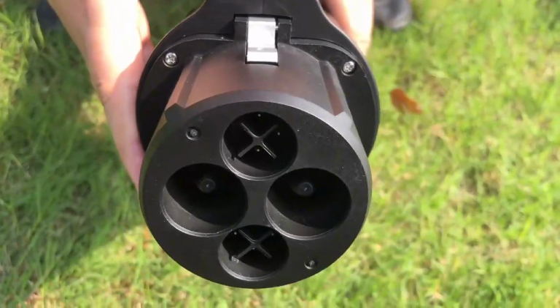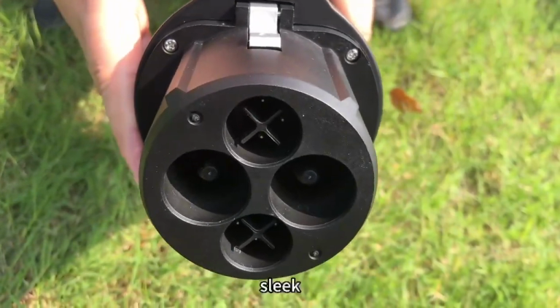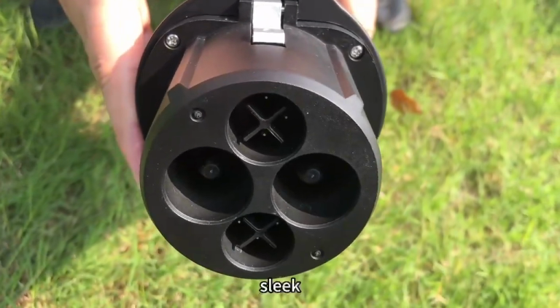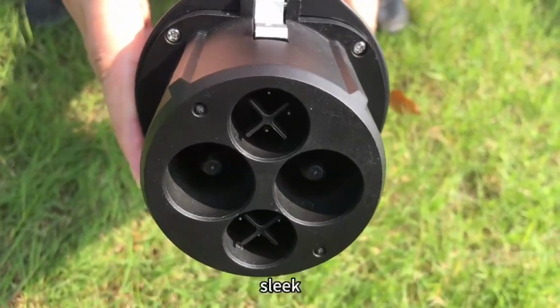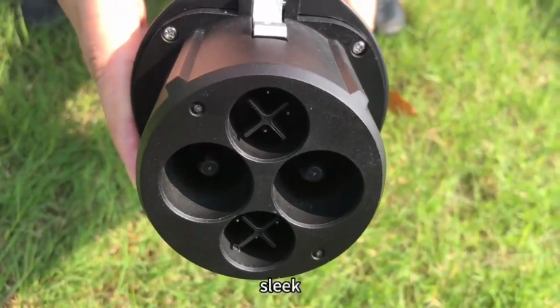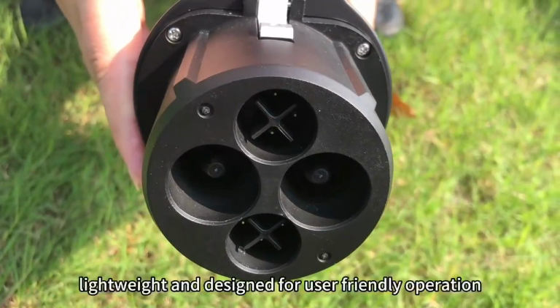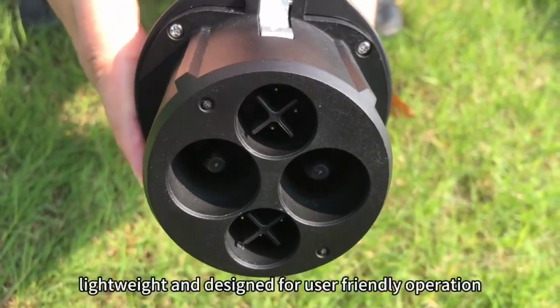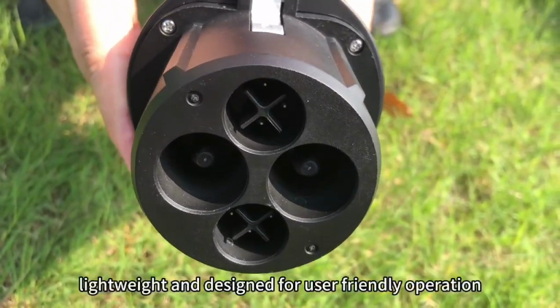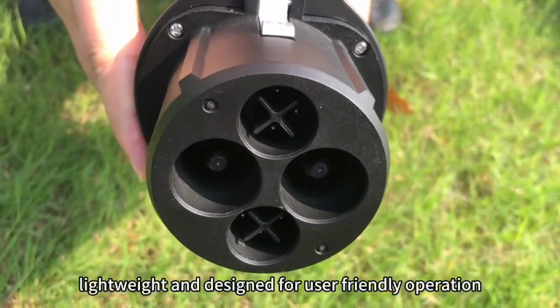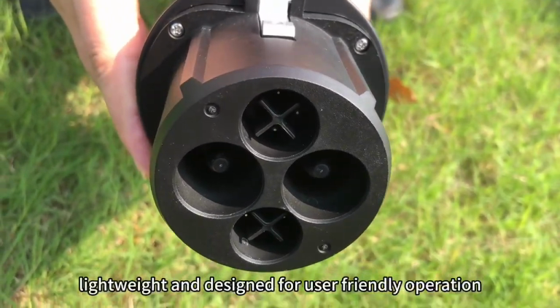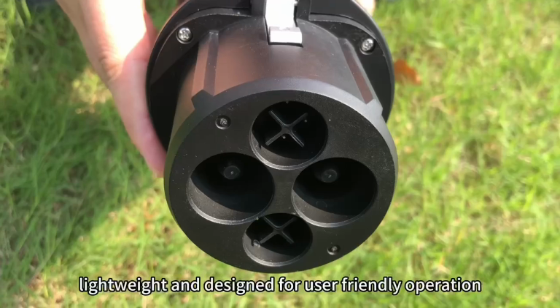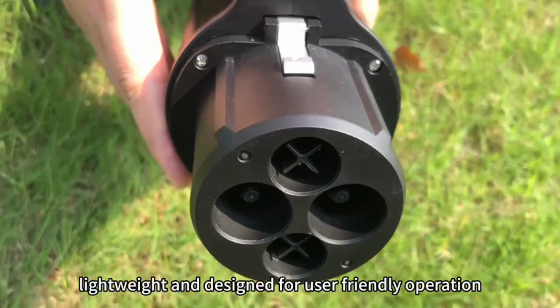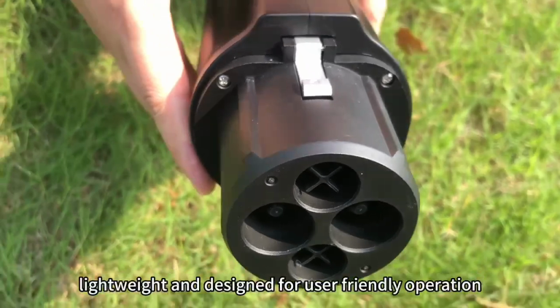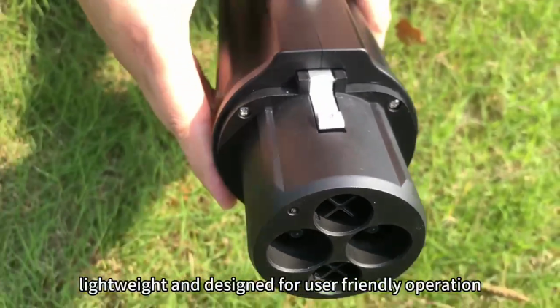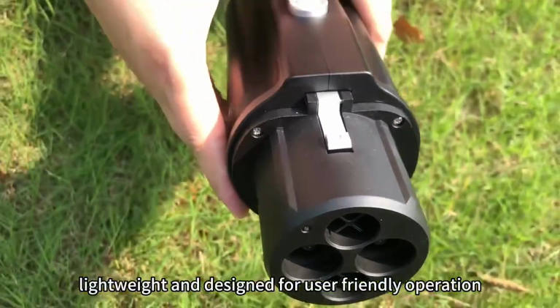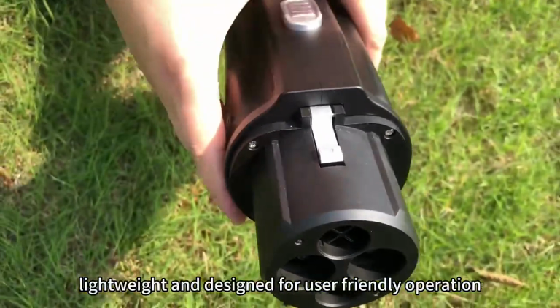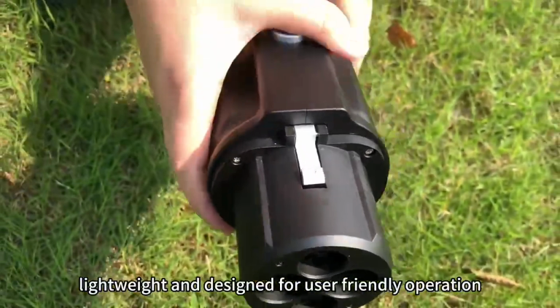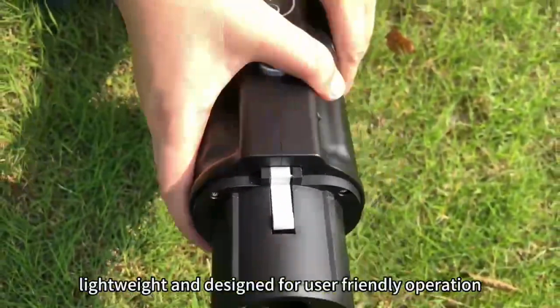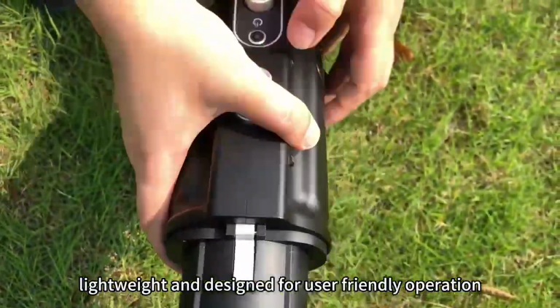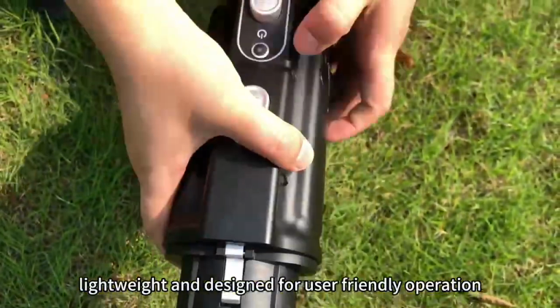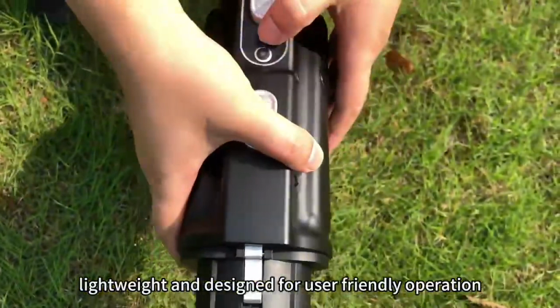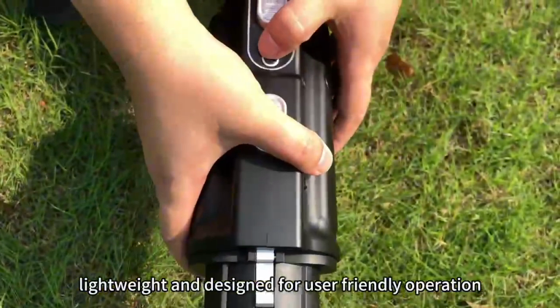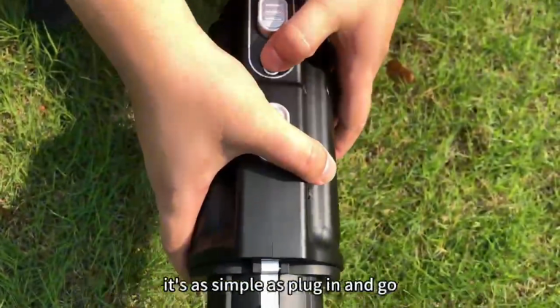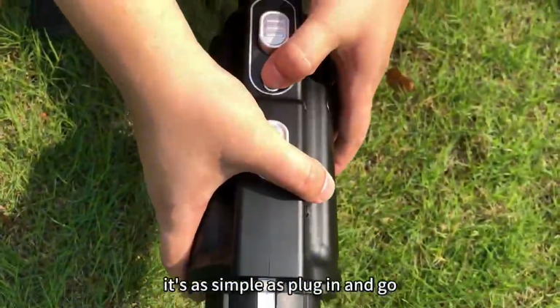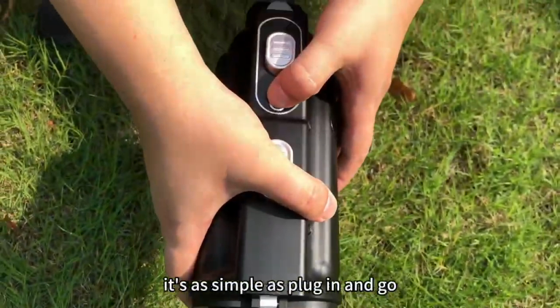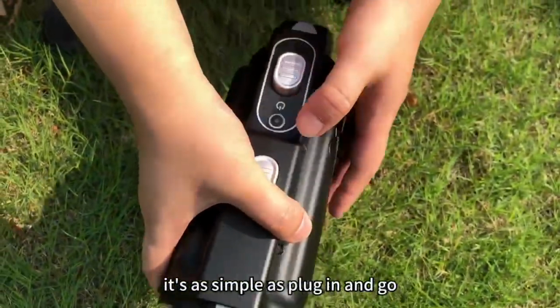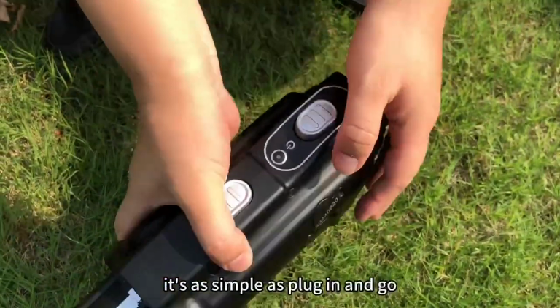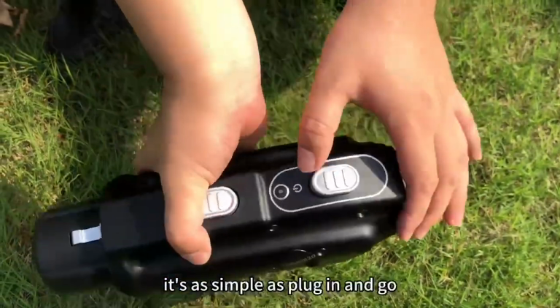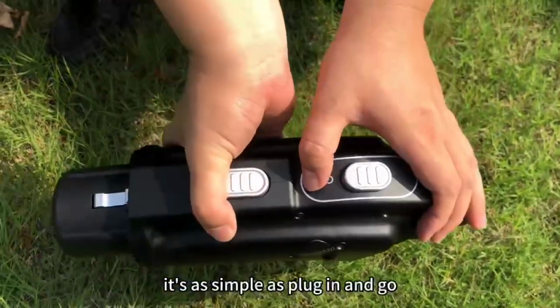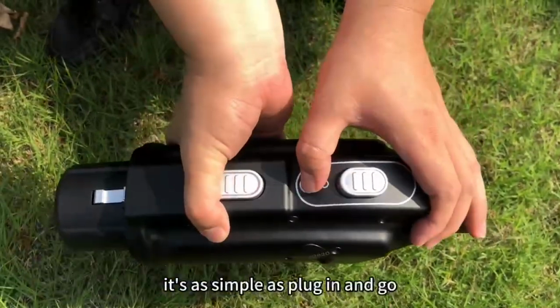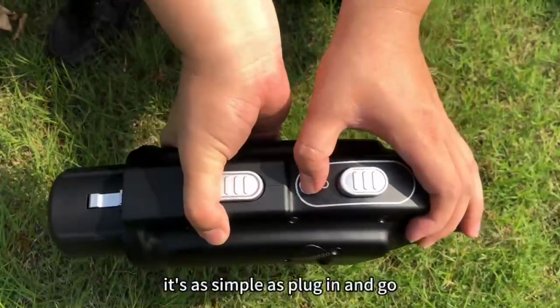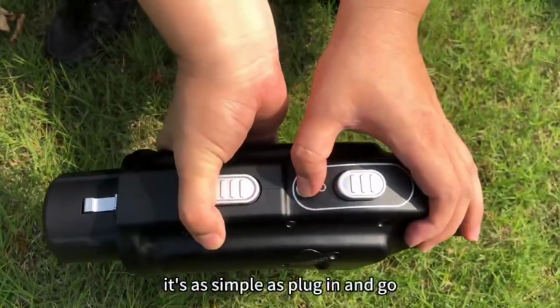Sleek, lightweight, and designed for user-friendly operation — it's as simple as plug in and go.